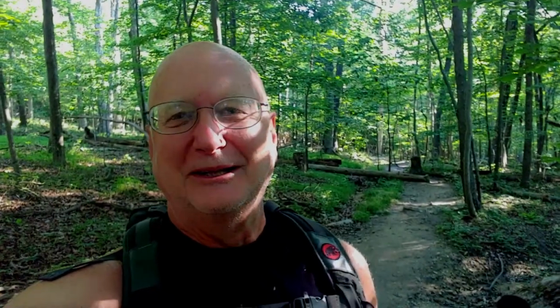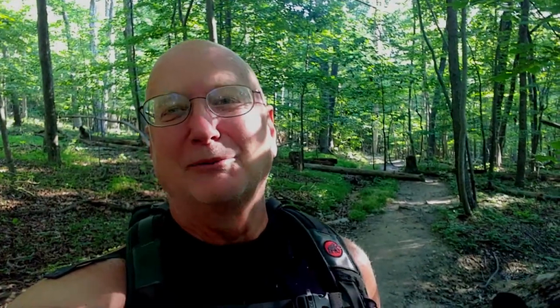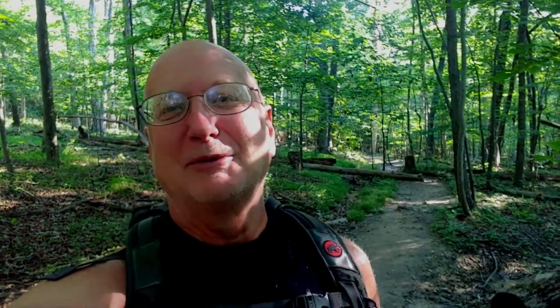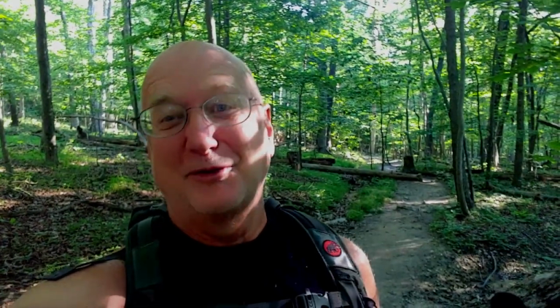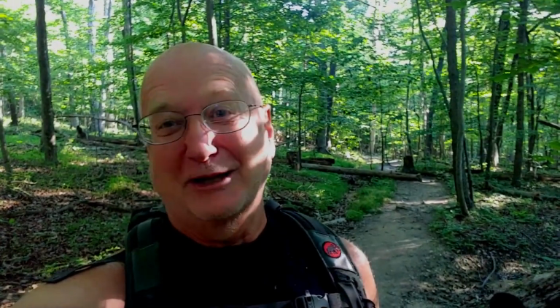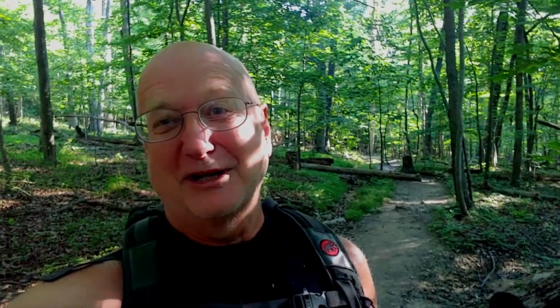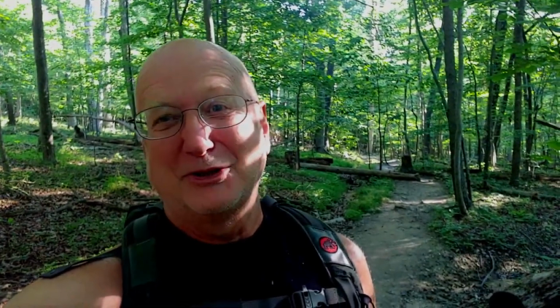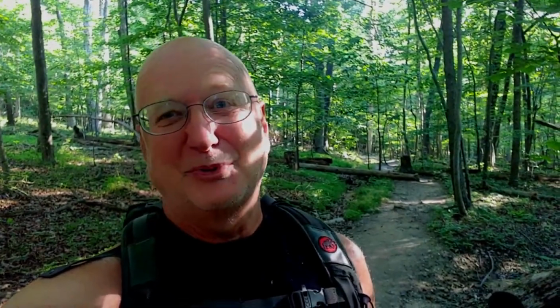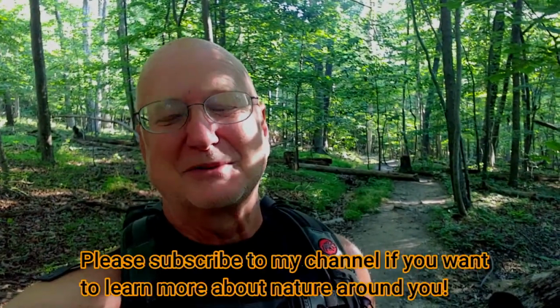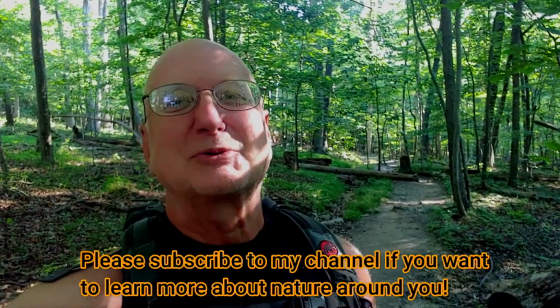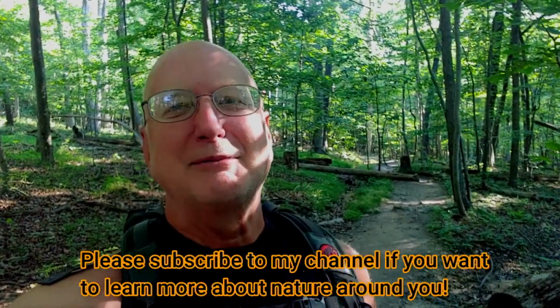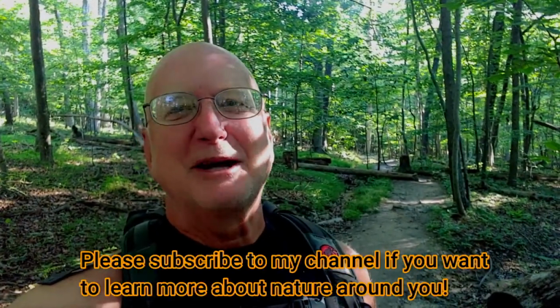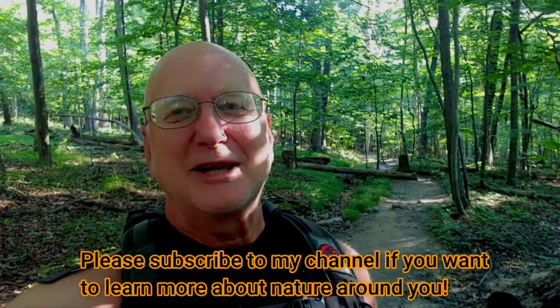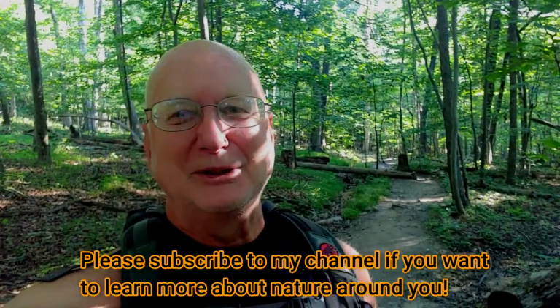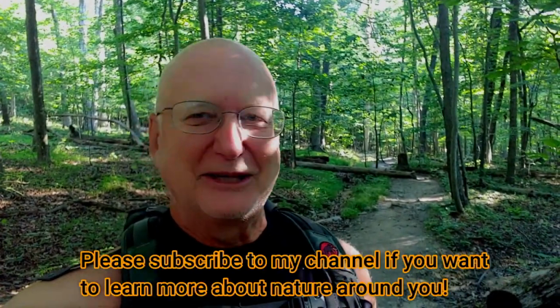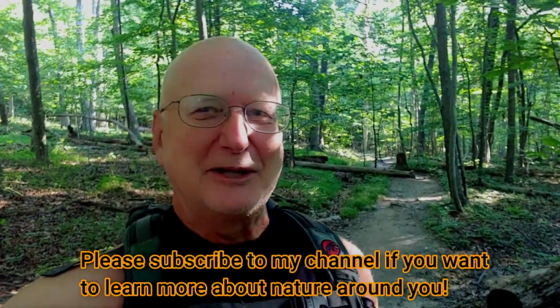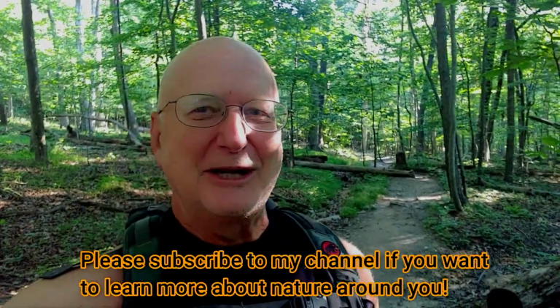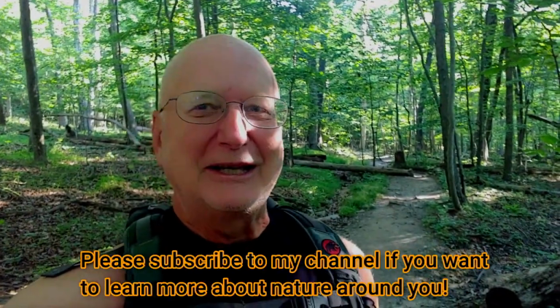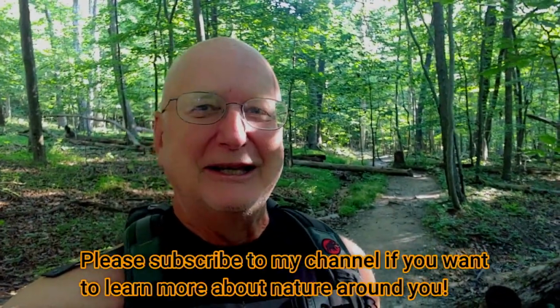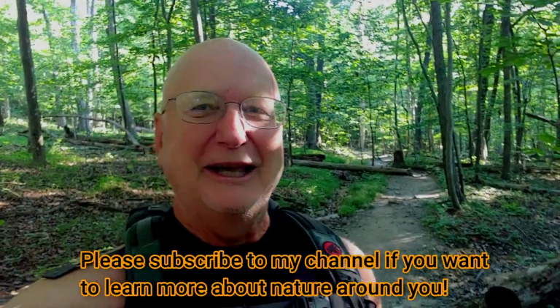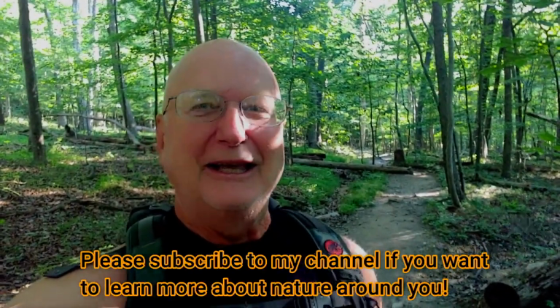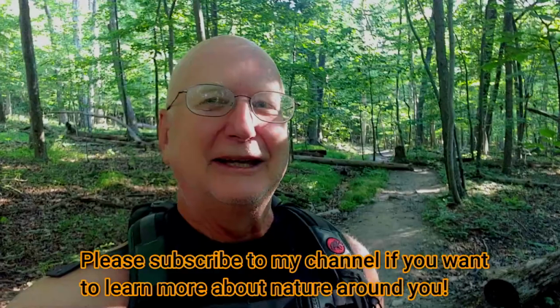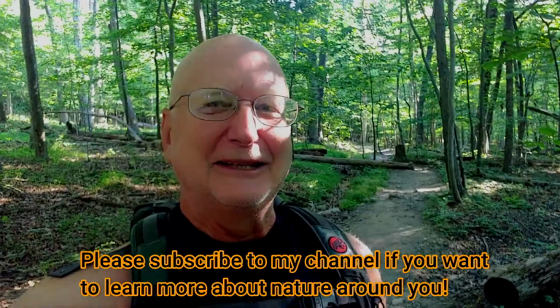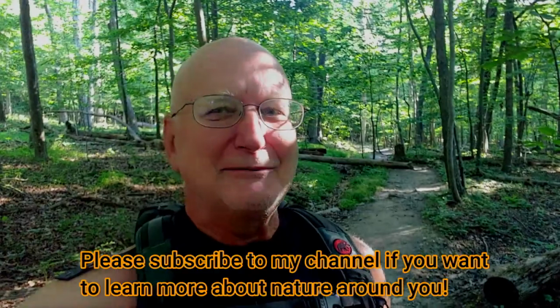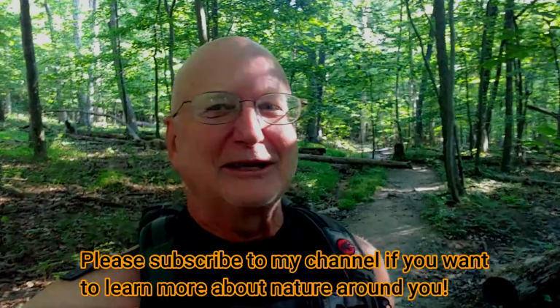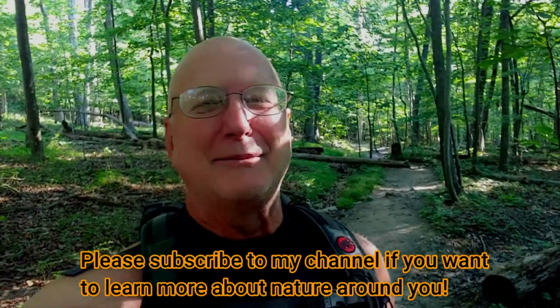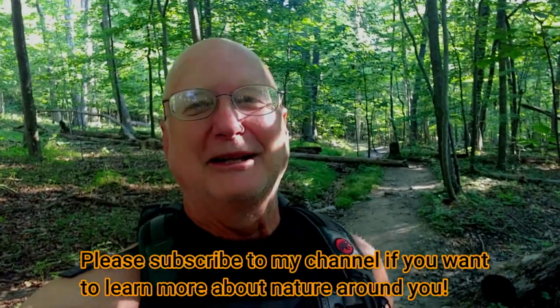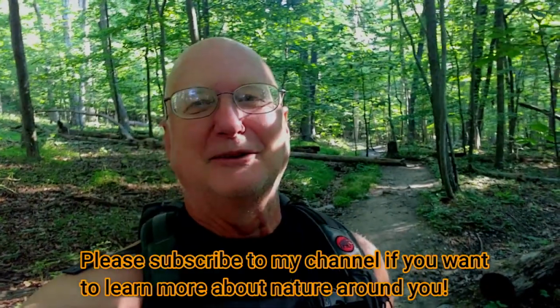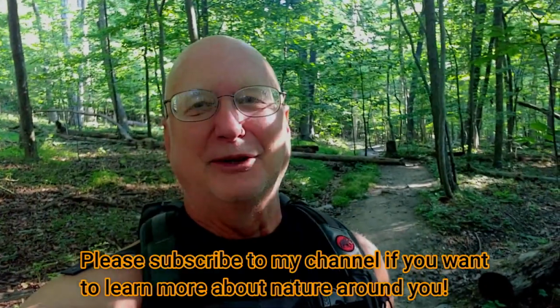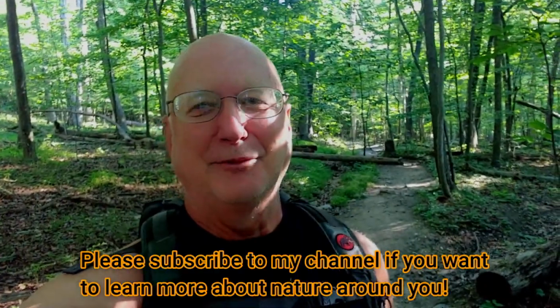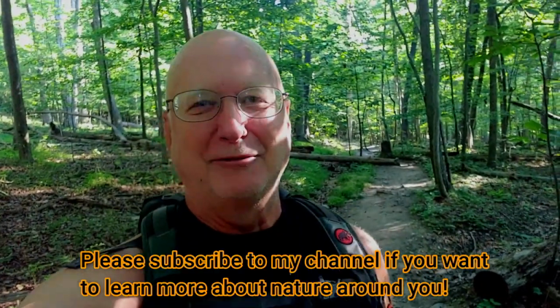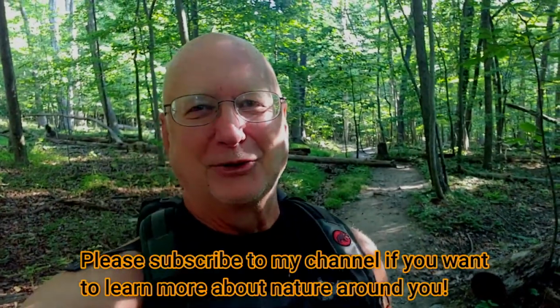And remember, if you like what I do, please subscribe to my channel, give me a like, and leave me a comment. I love hearing from my viewers.